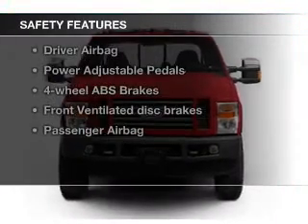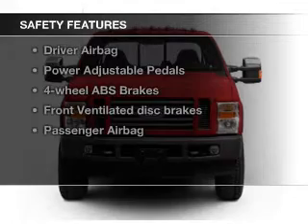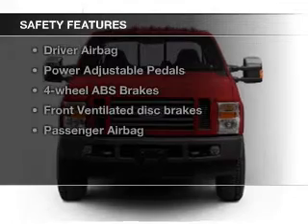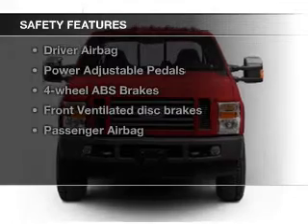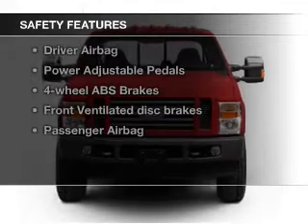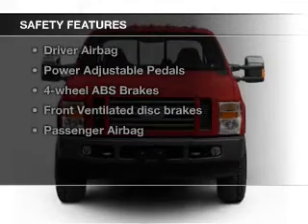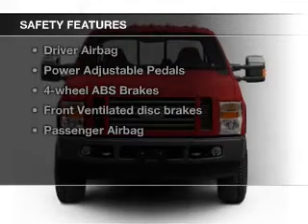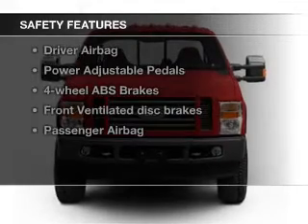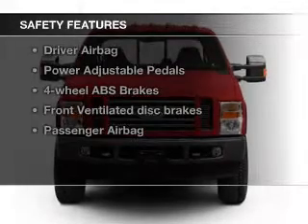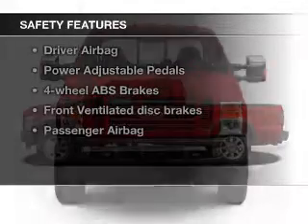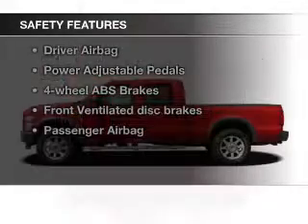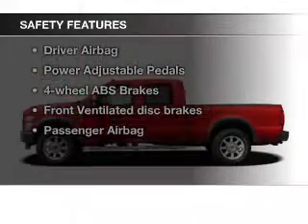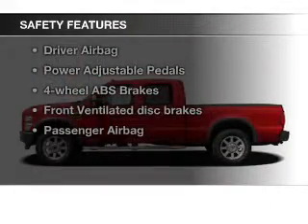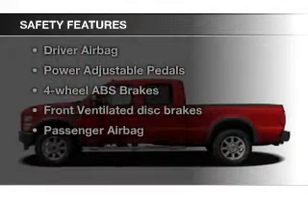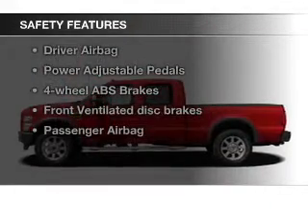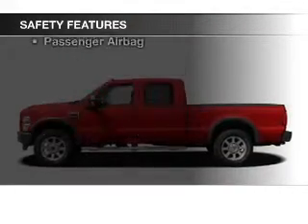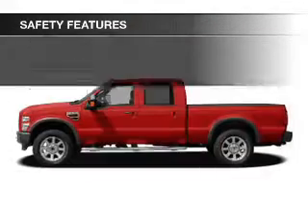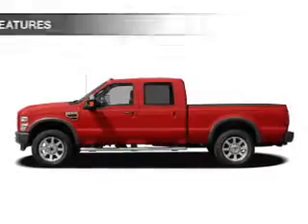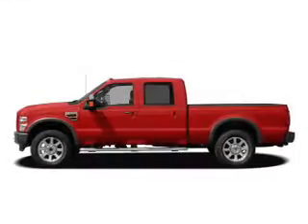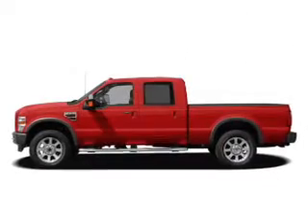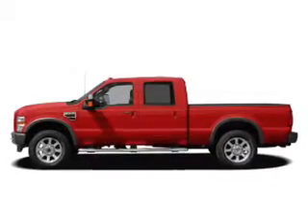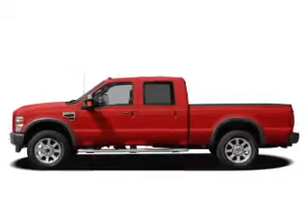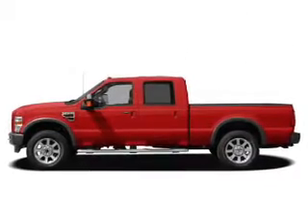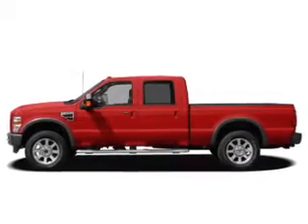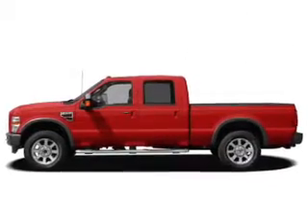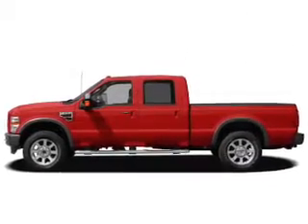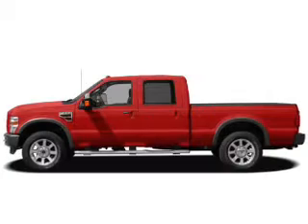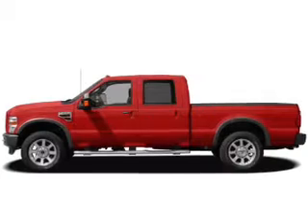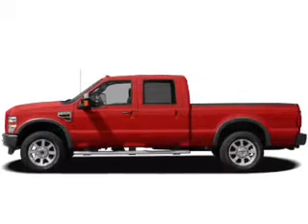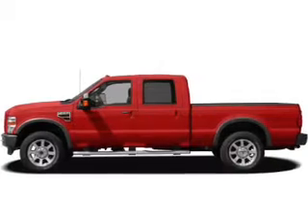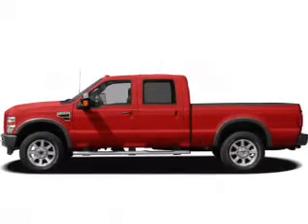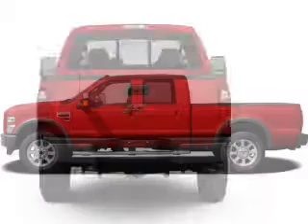Traction control, a passenger airbag, low tire pressure warning, front ventilated disc brakes, and anti-lock brakes.